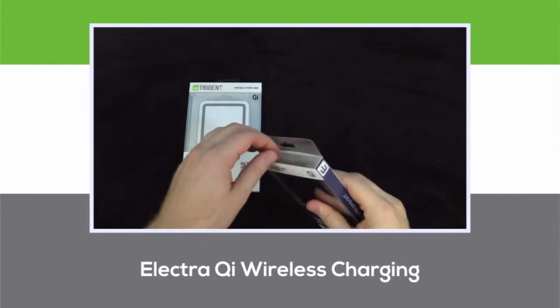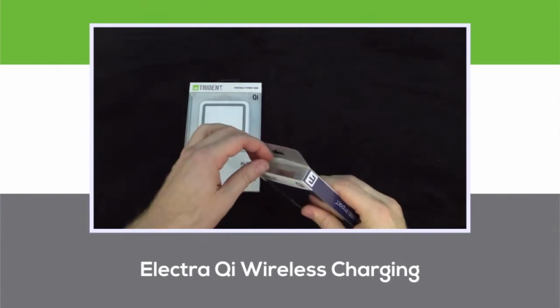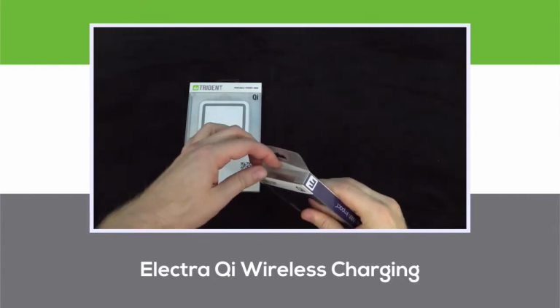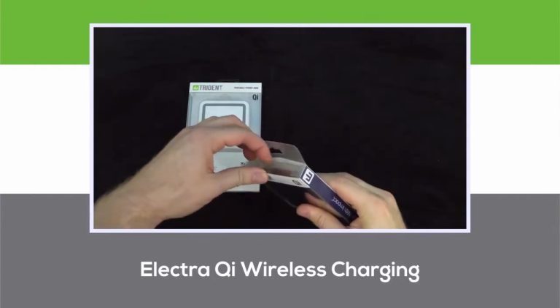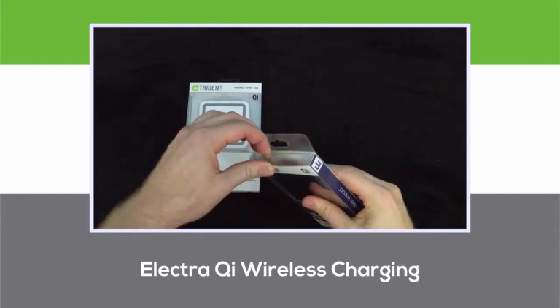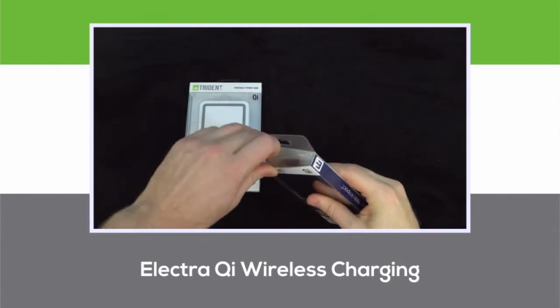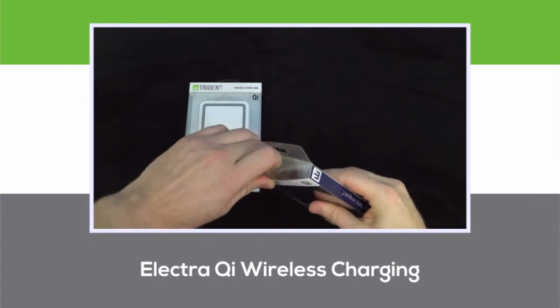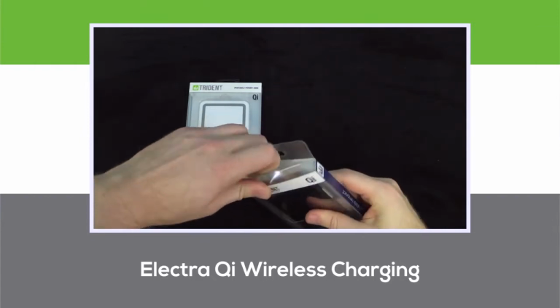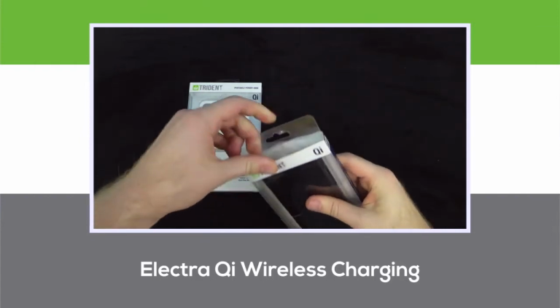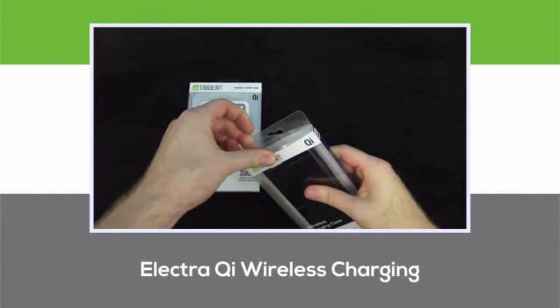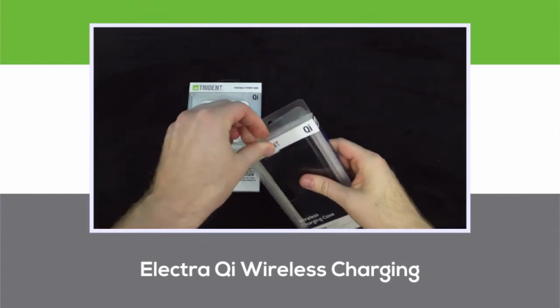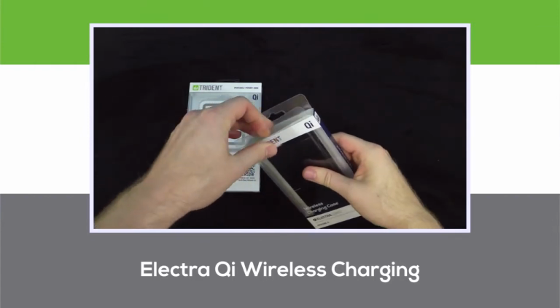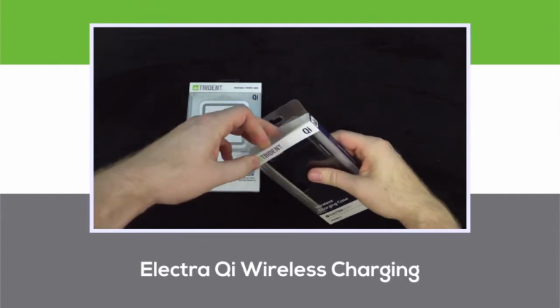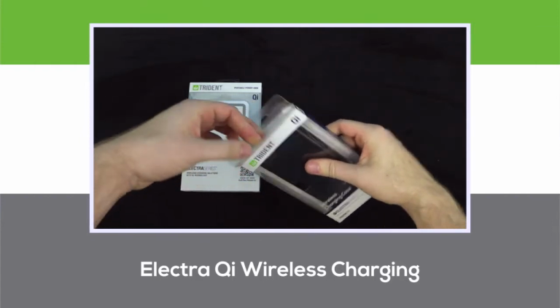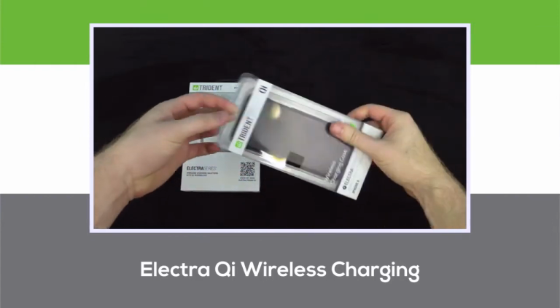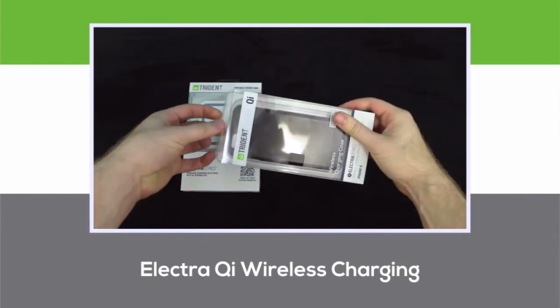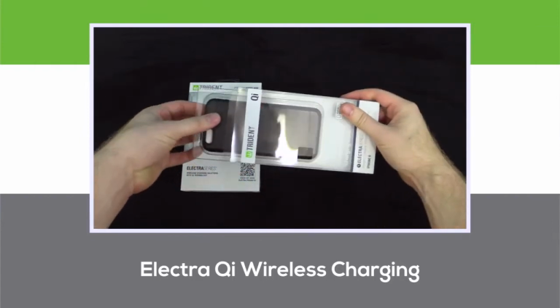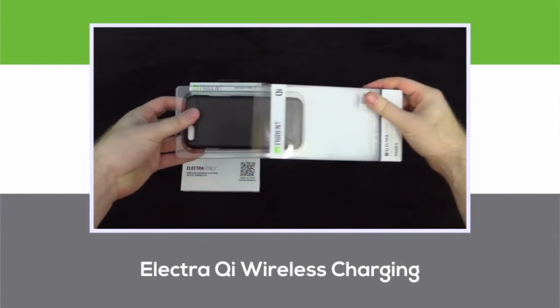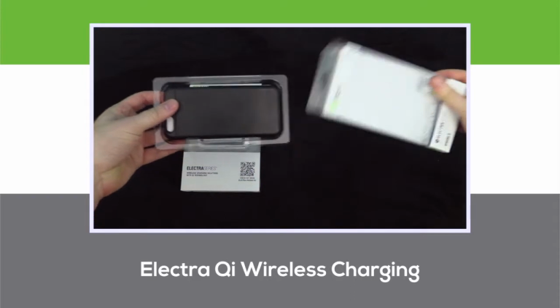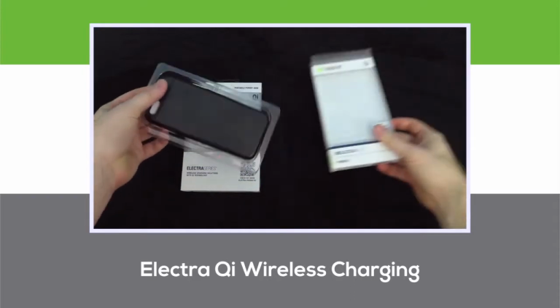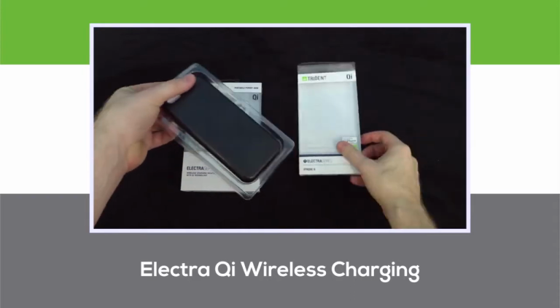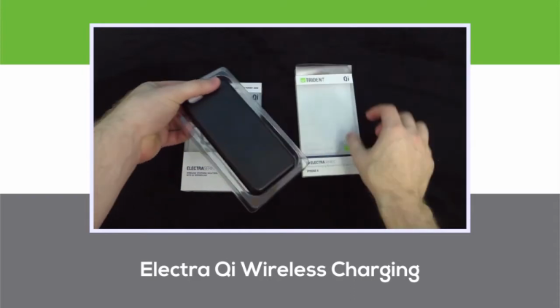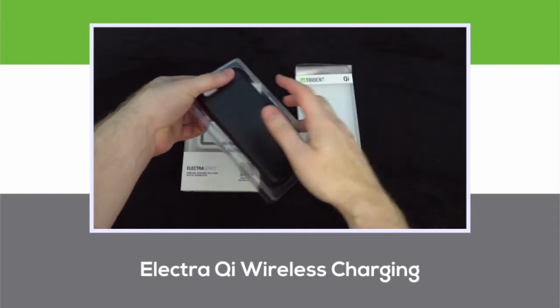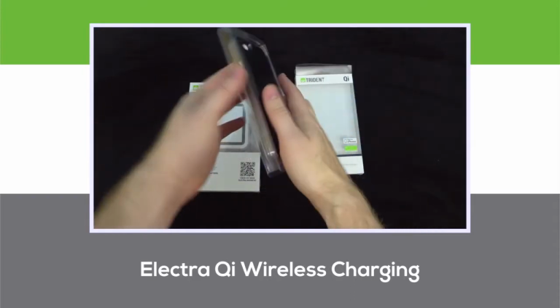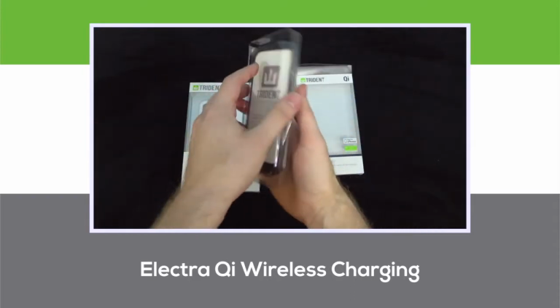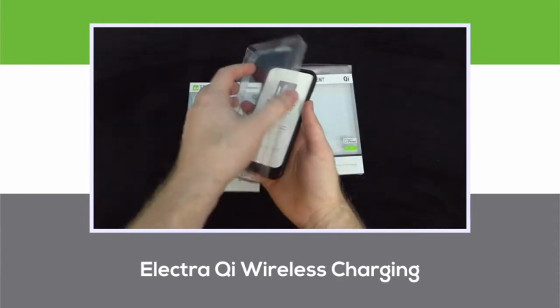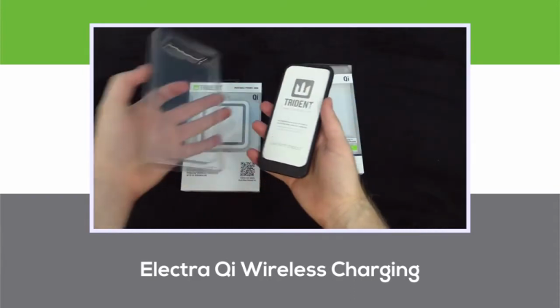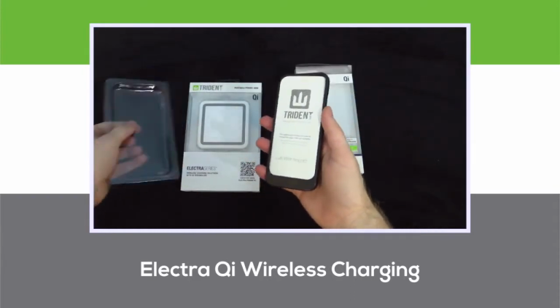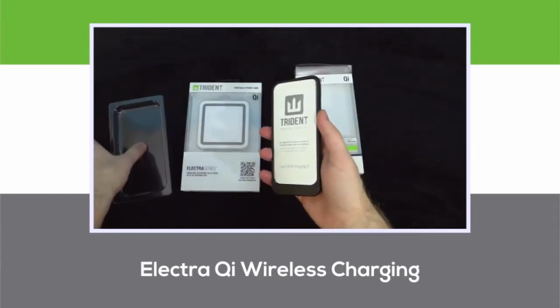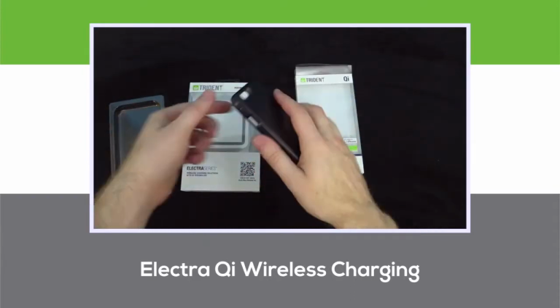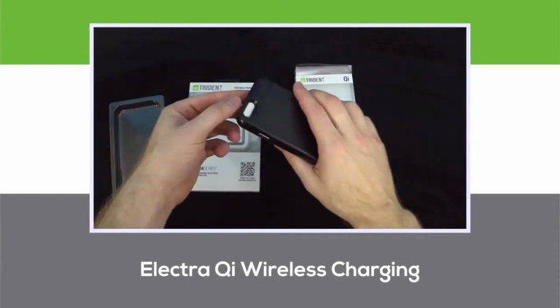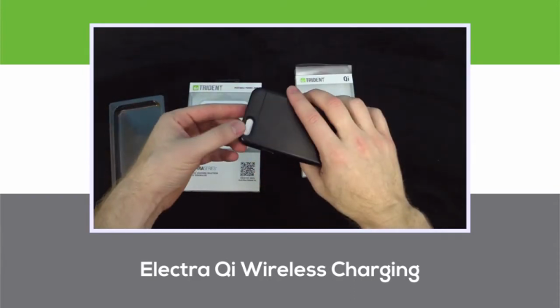Current products include a wireless charging power bank, as seen next to the case here, a single charging pad, a dual charging pad, and a charging cup holder.